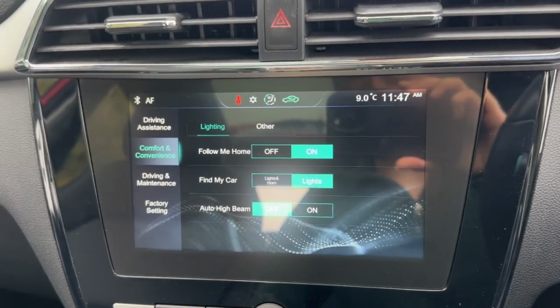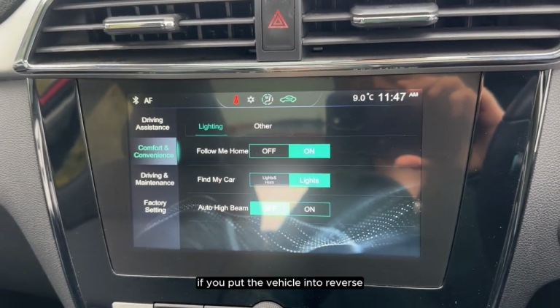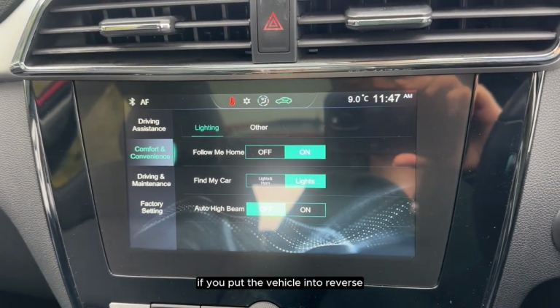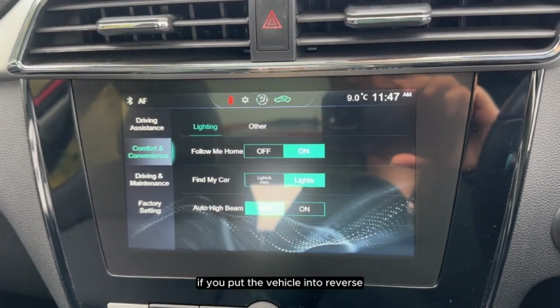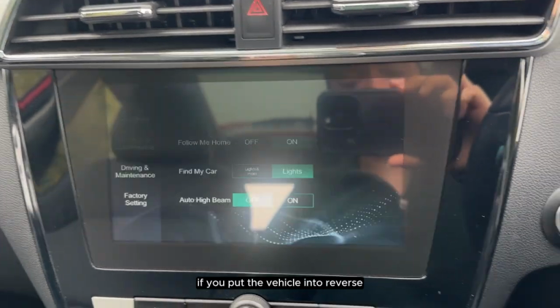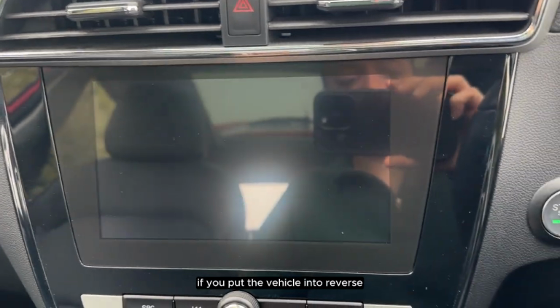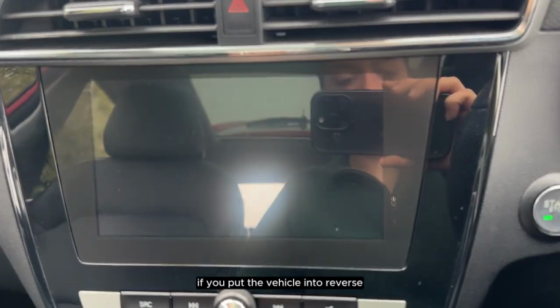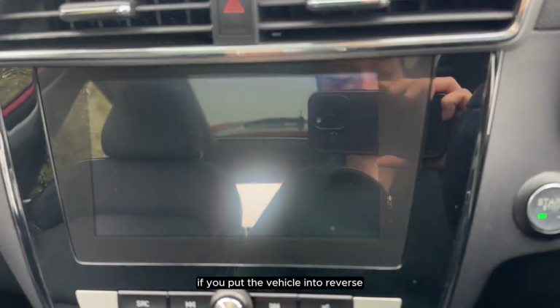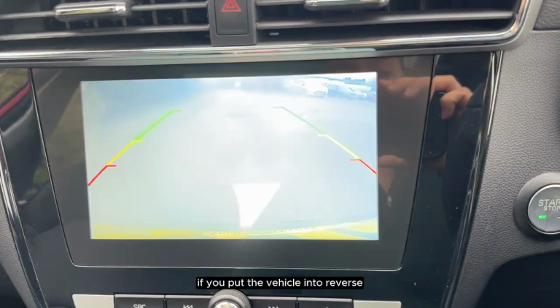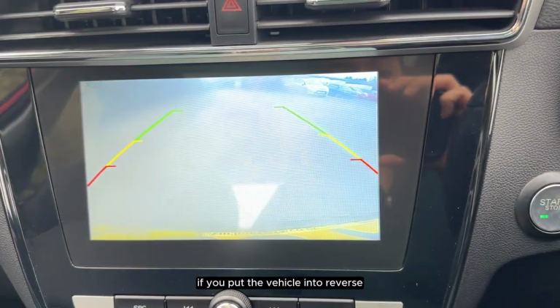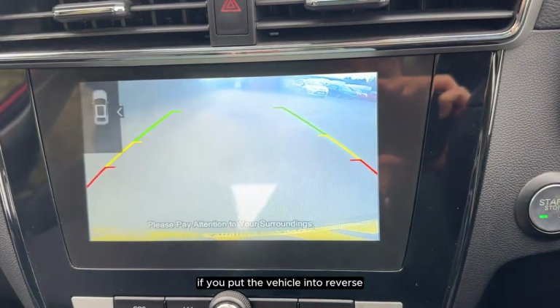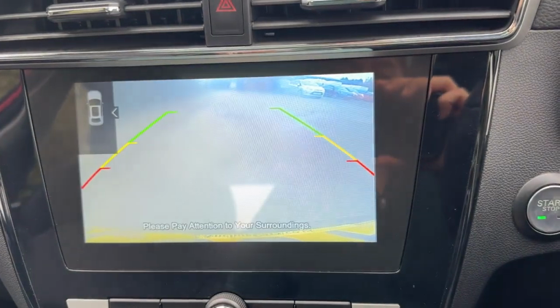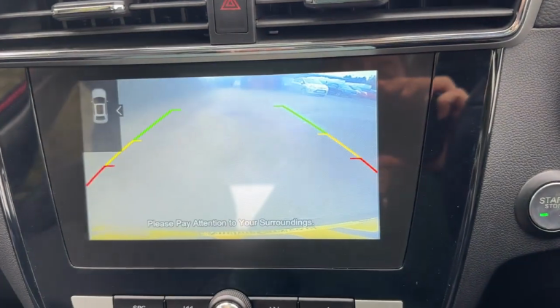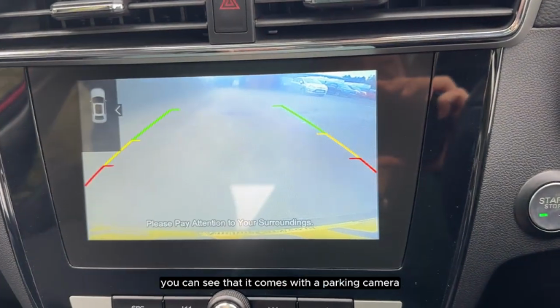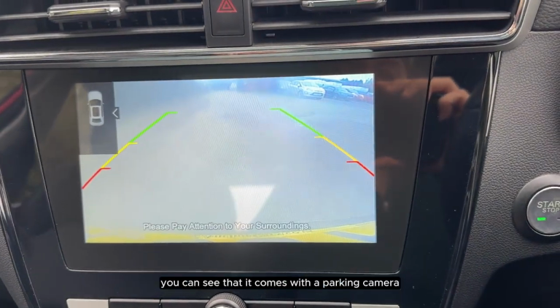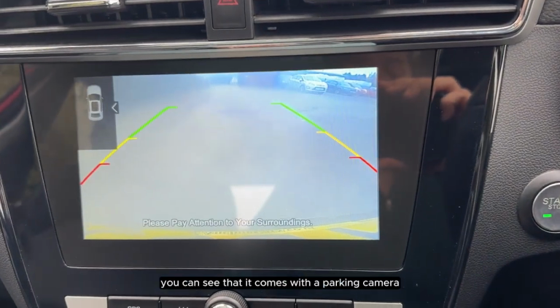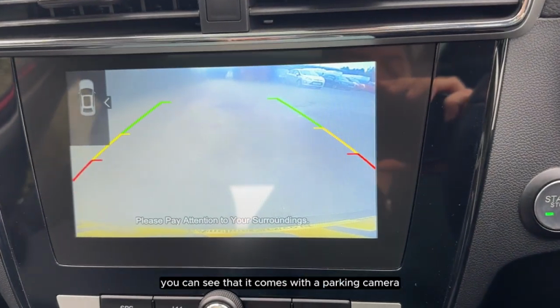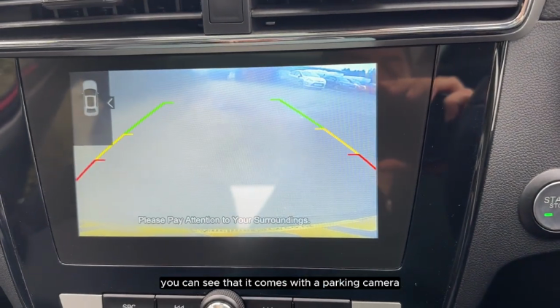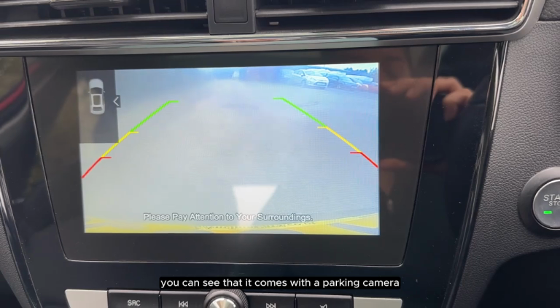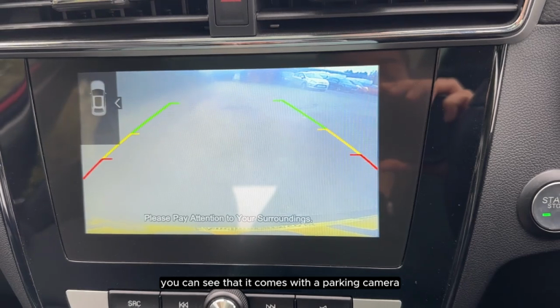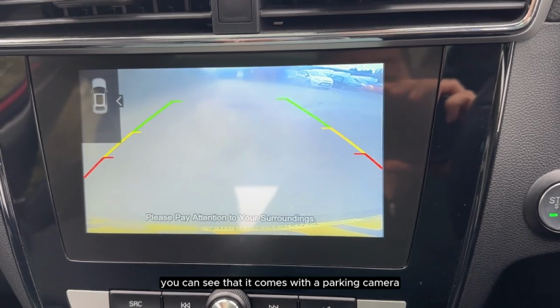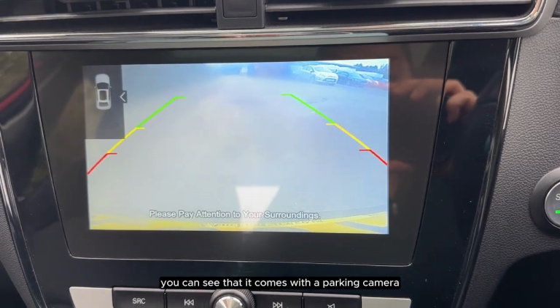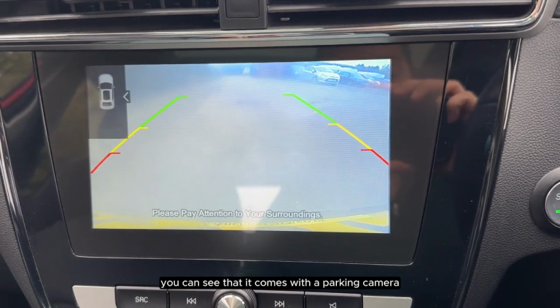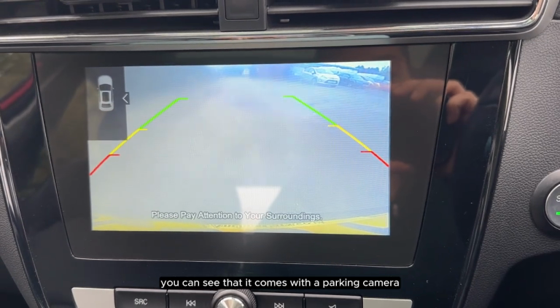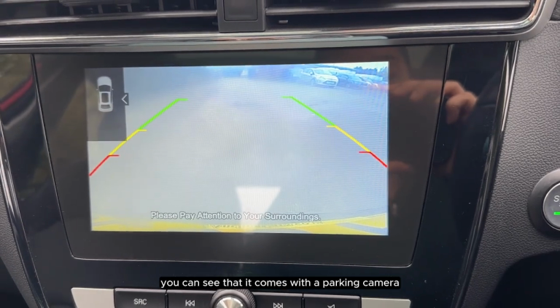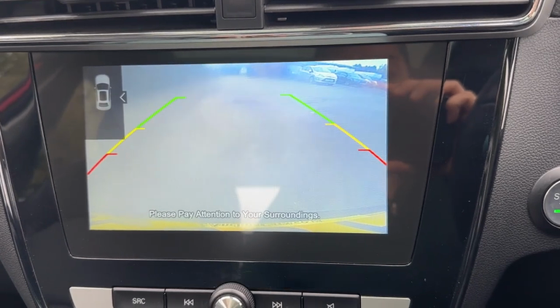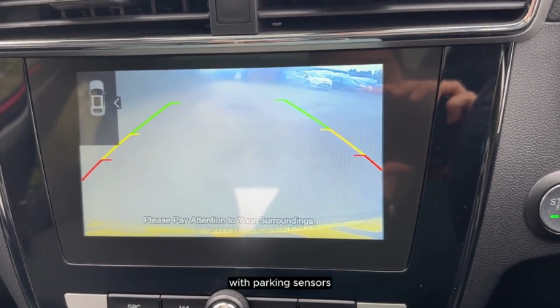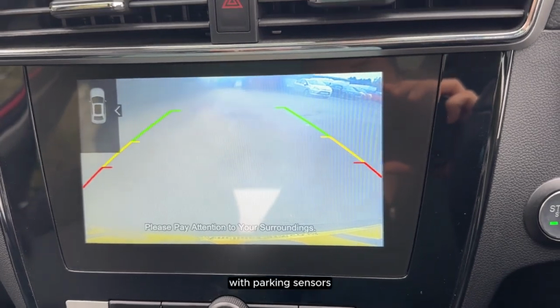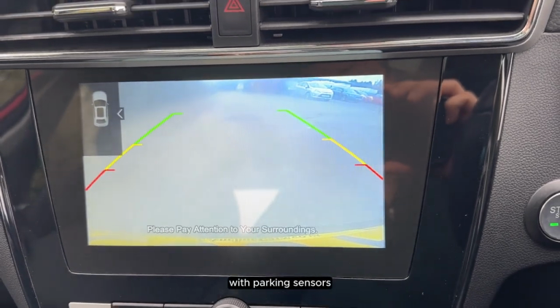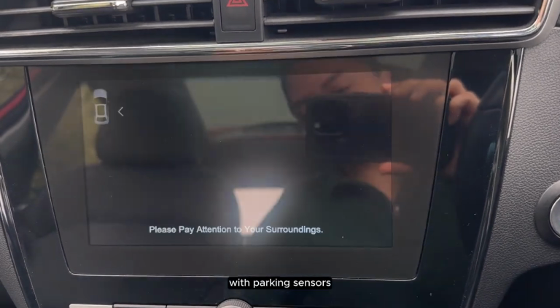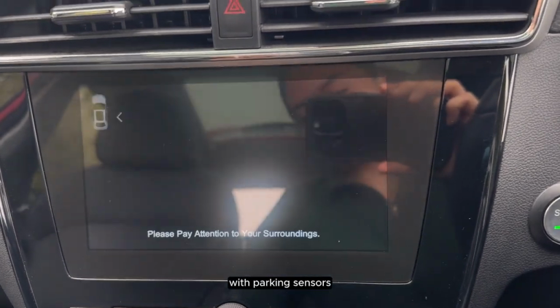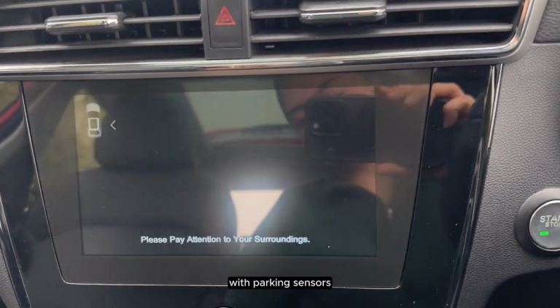If you put the vehicle into reverse, we can see that it comes with a parking camera with parking sensors.